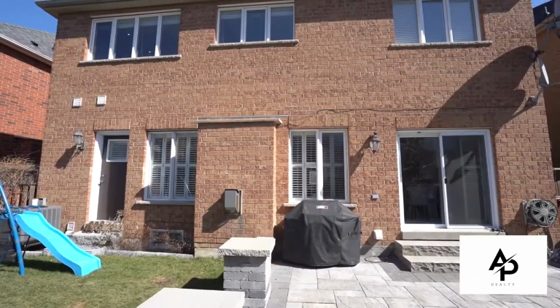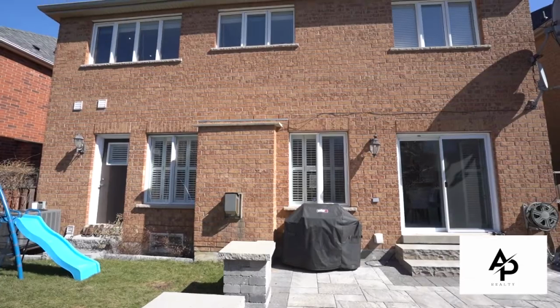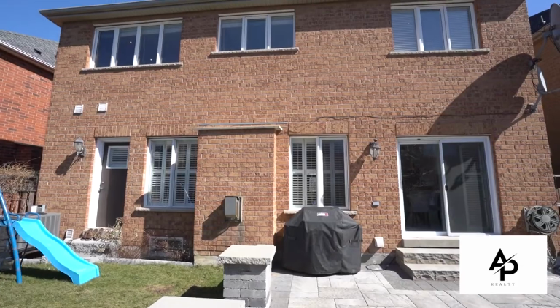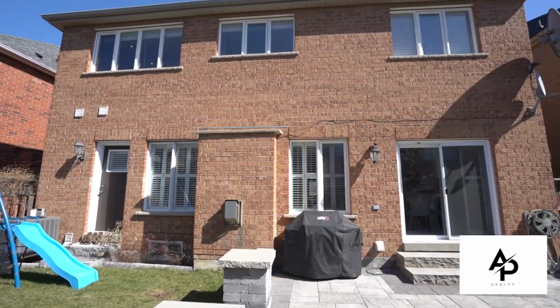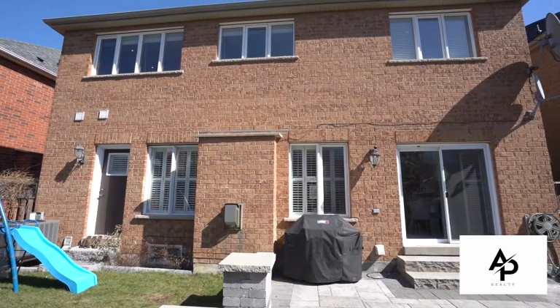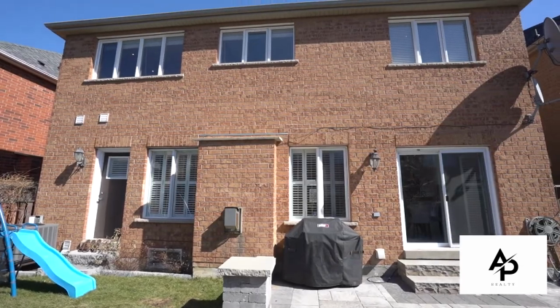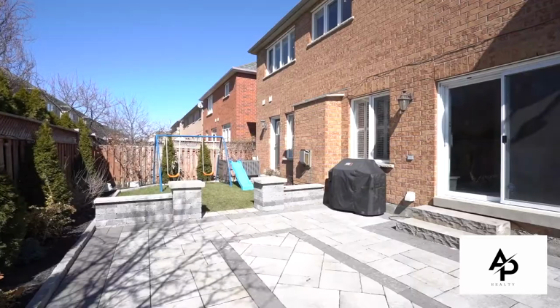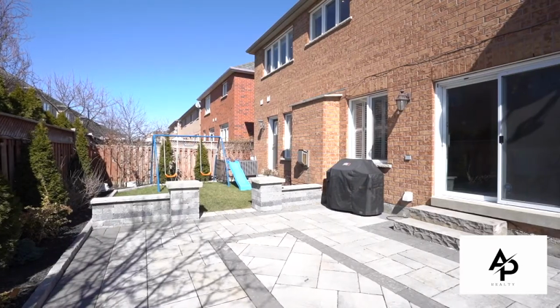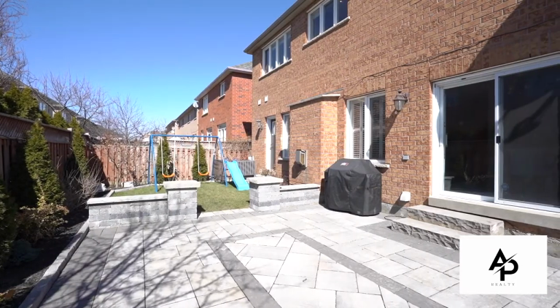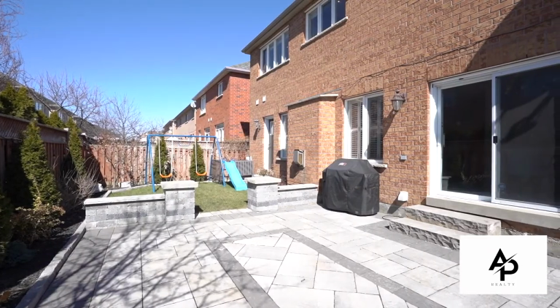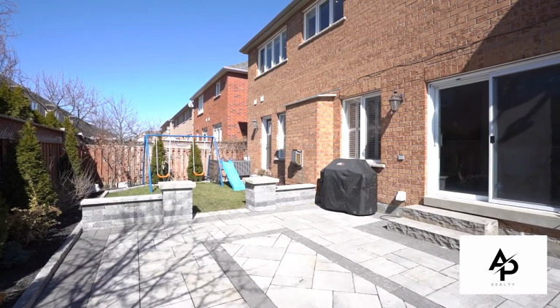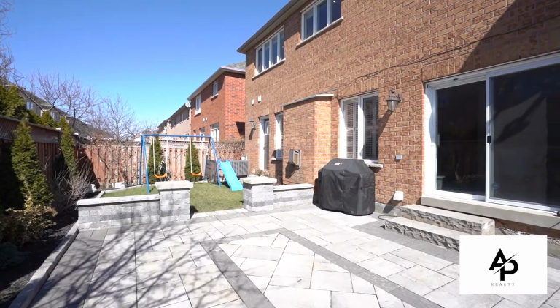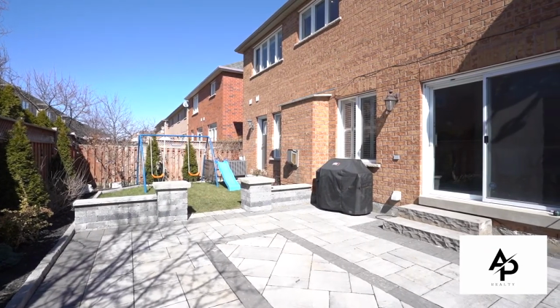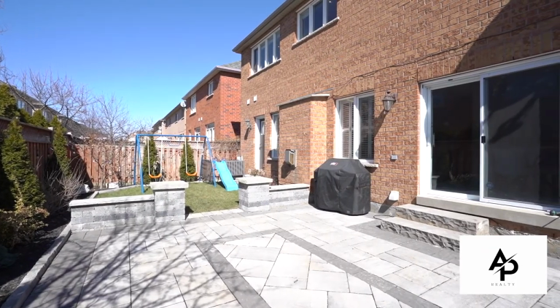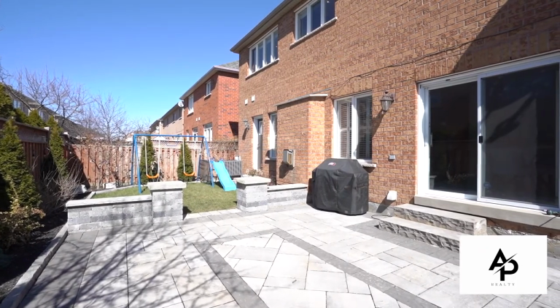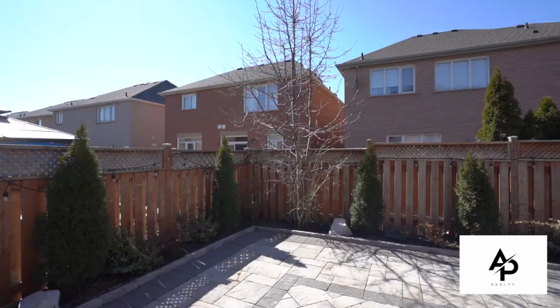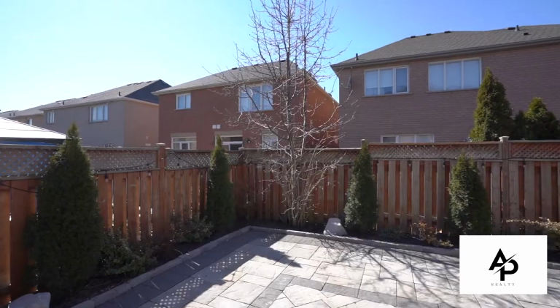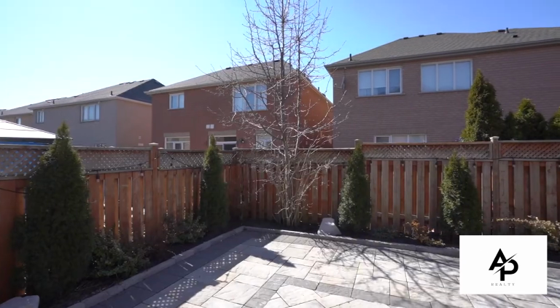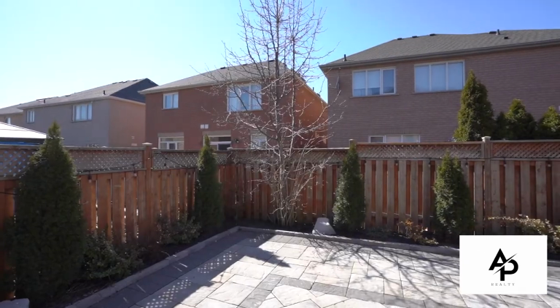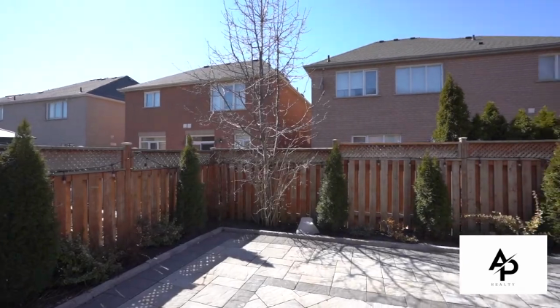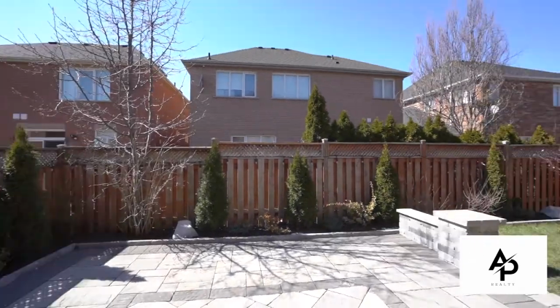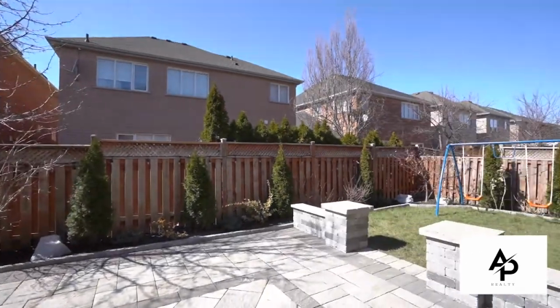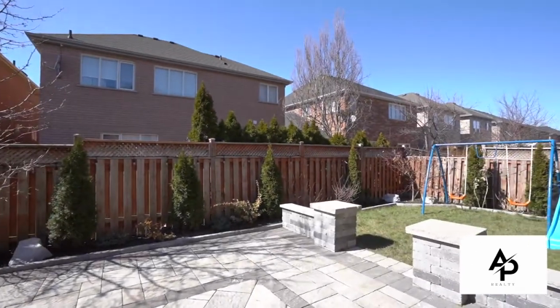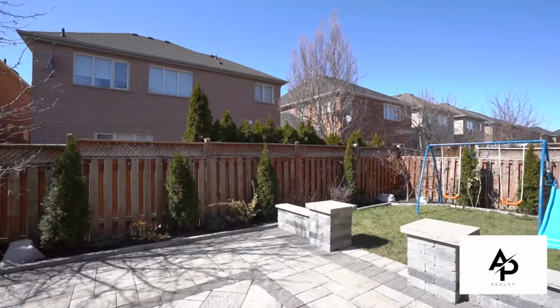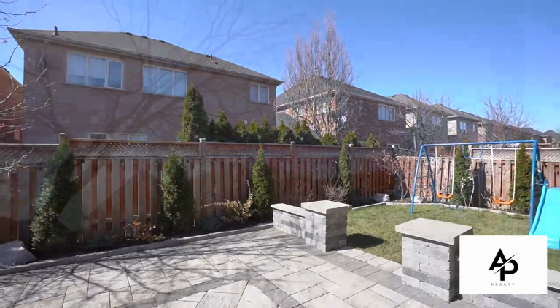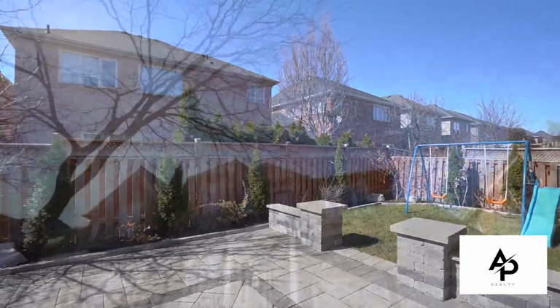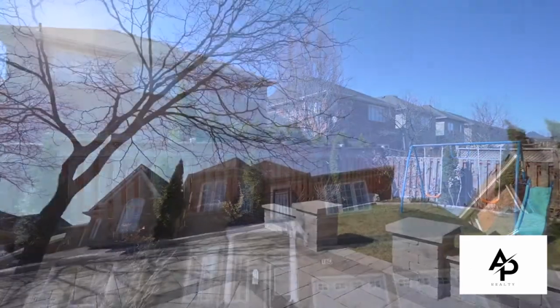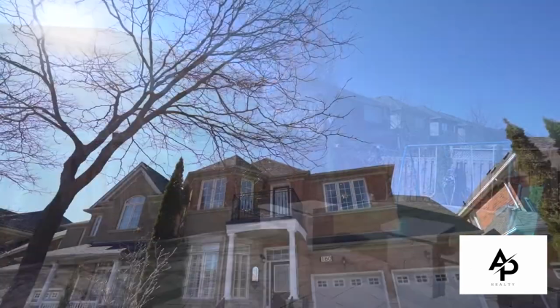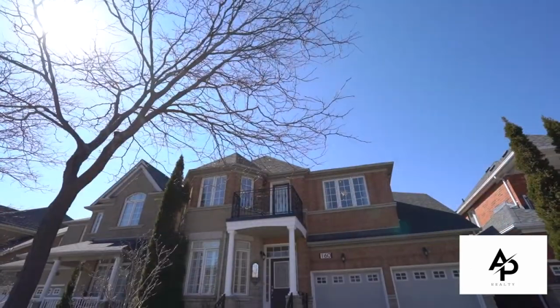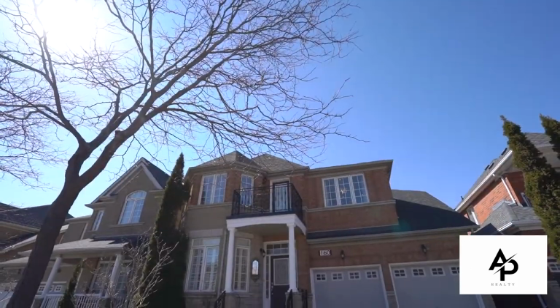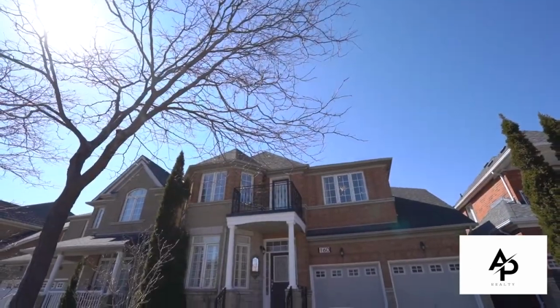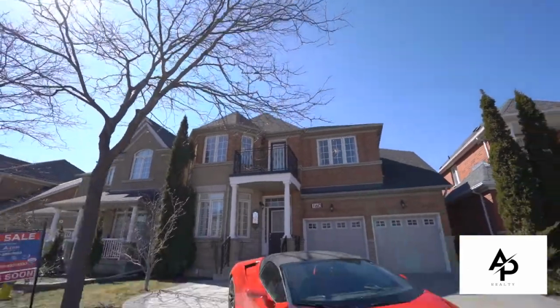This gorgeous home also features a fully finished professional basement with separate laundry and kitchen — great for potential rental income.